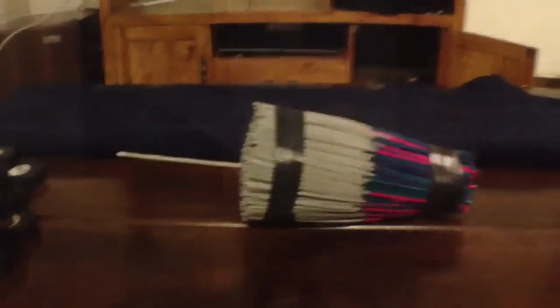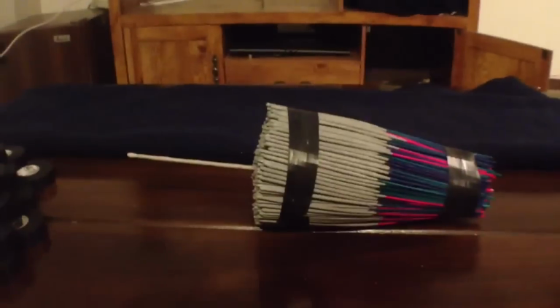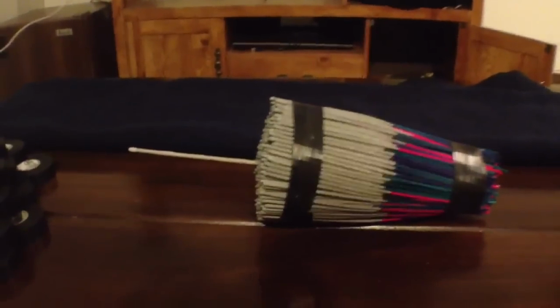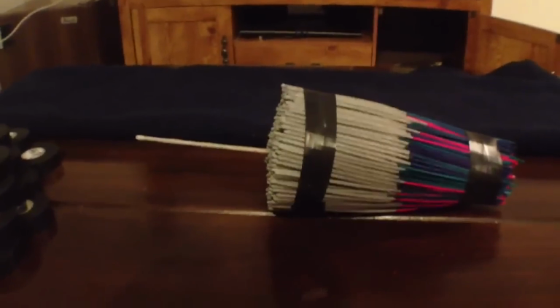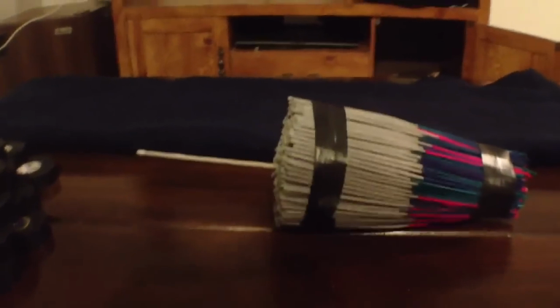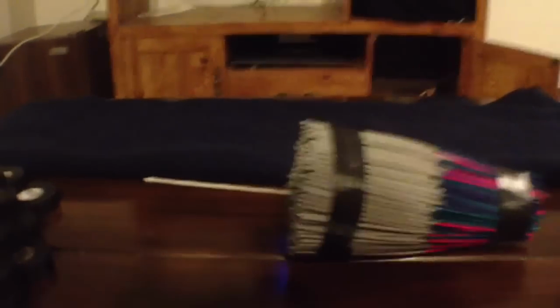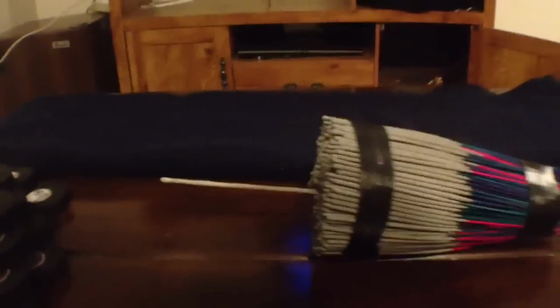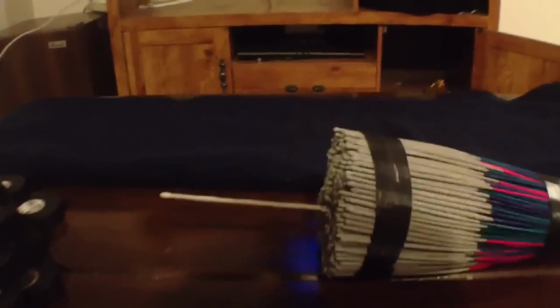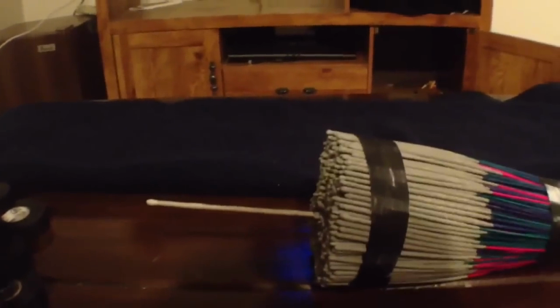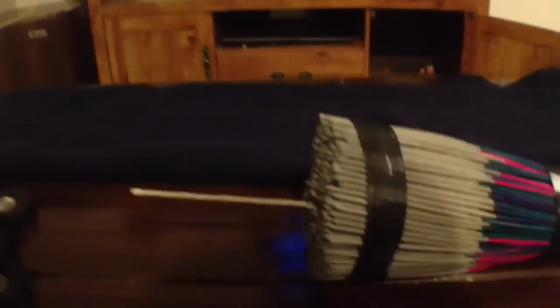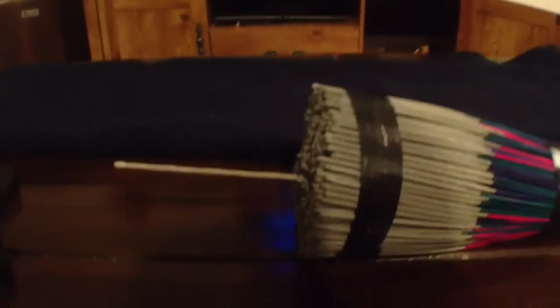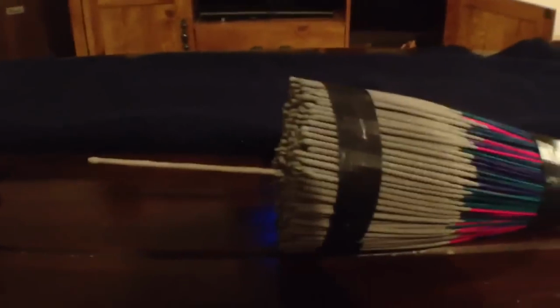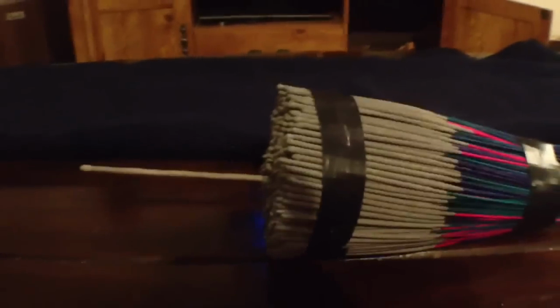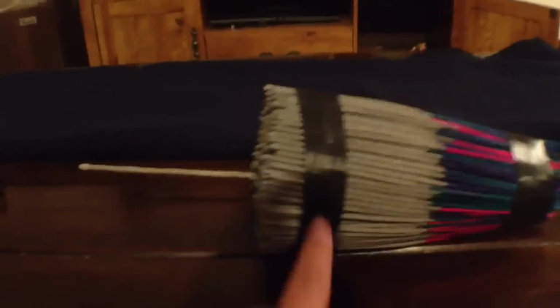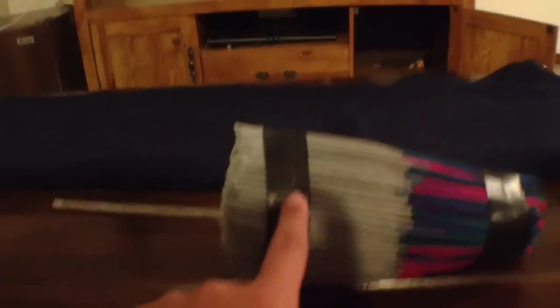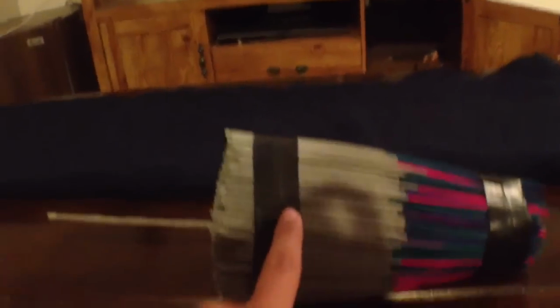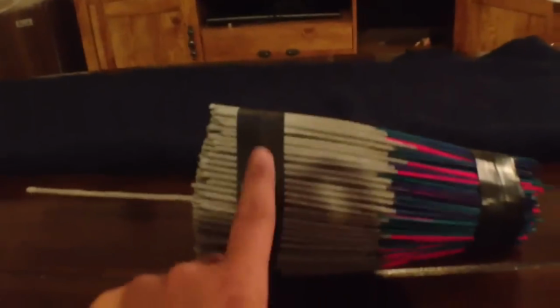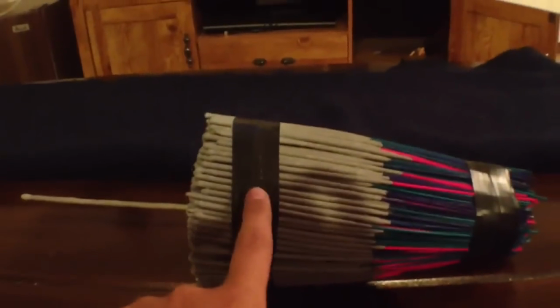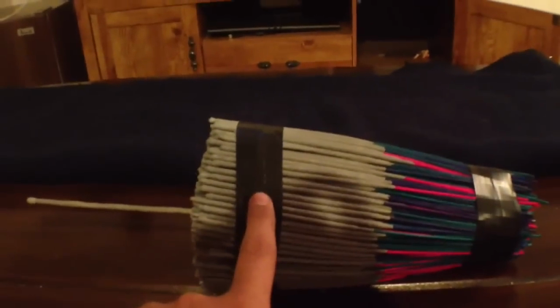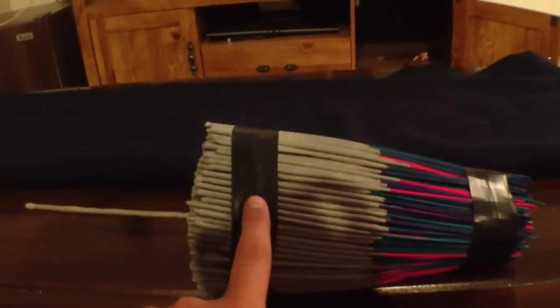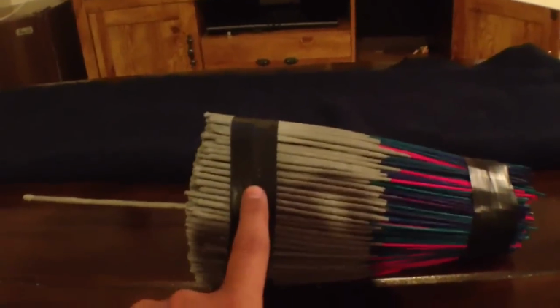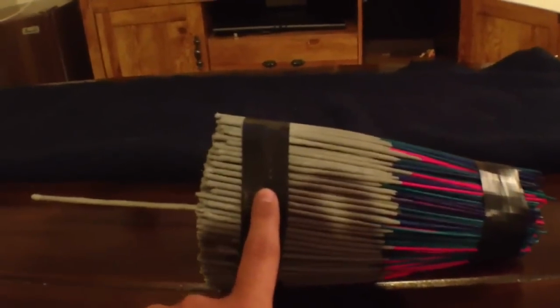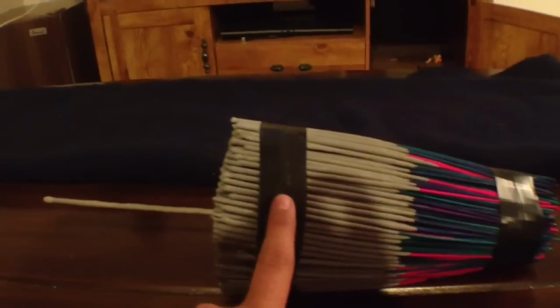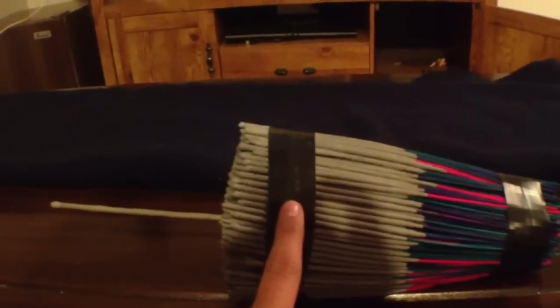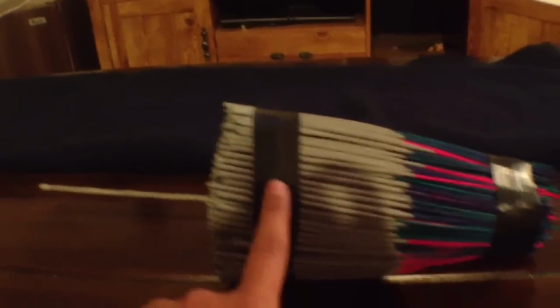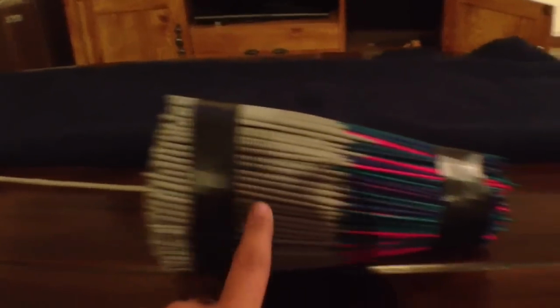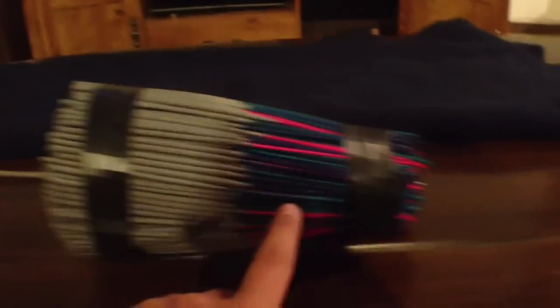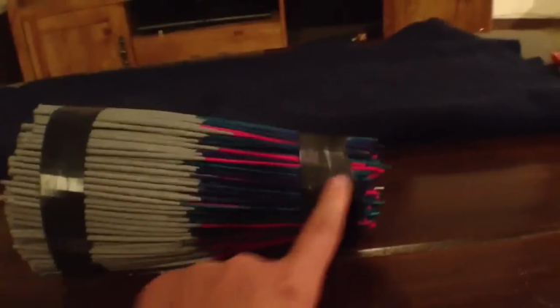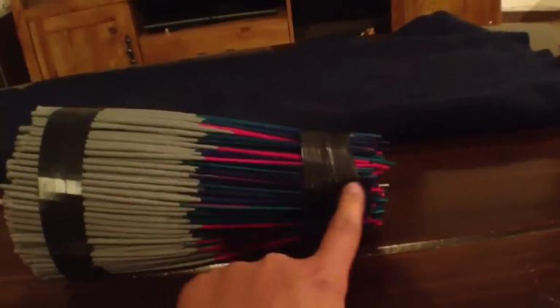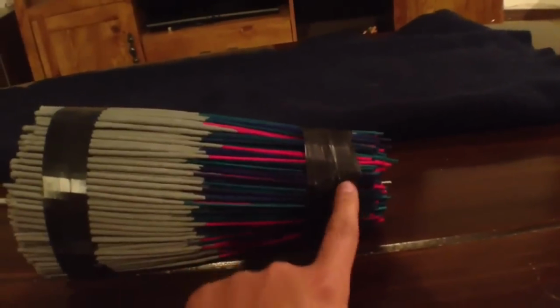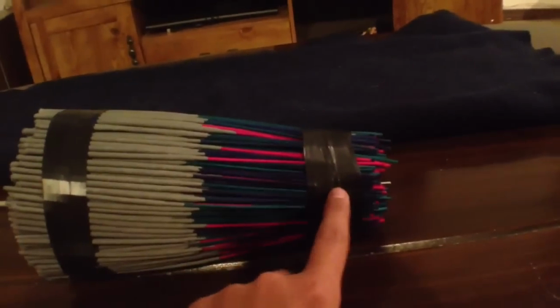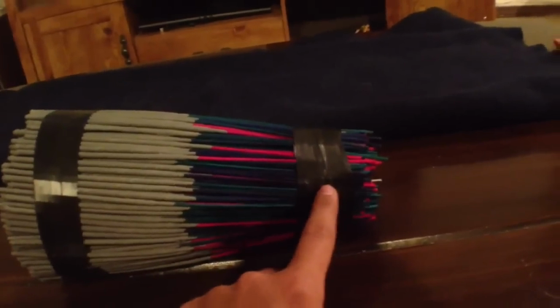After you have your fuse sticking out, you're going to wrap the top to keep it together first, and then you're going to wrap the bottom.